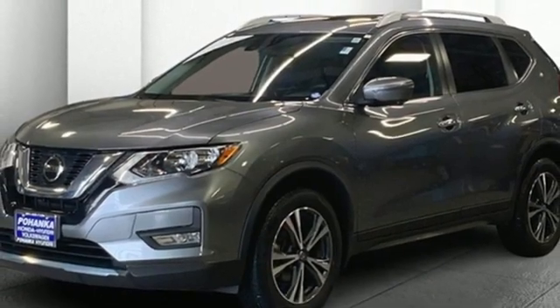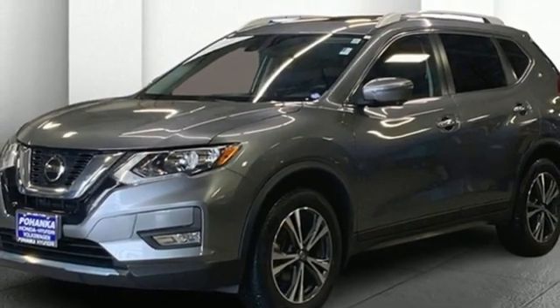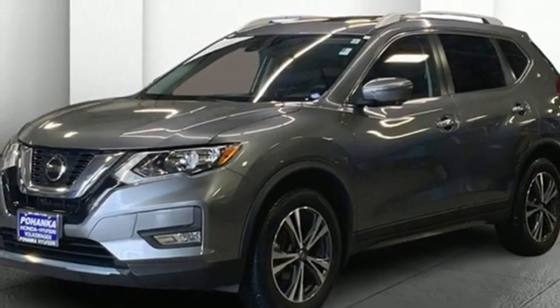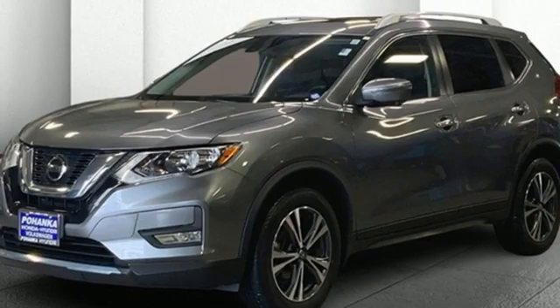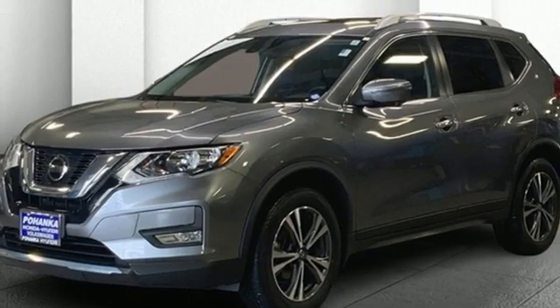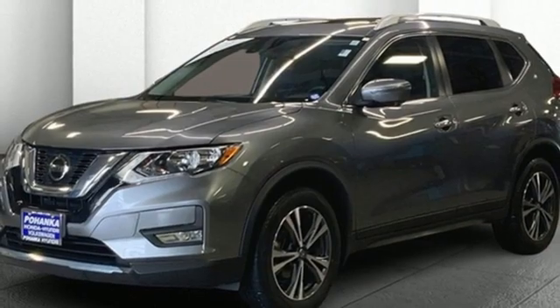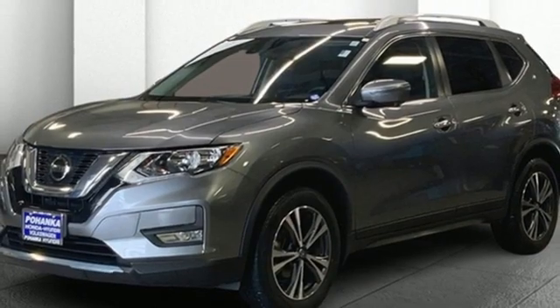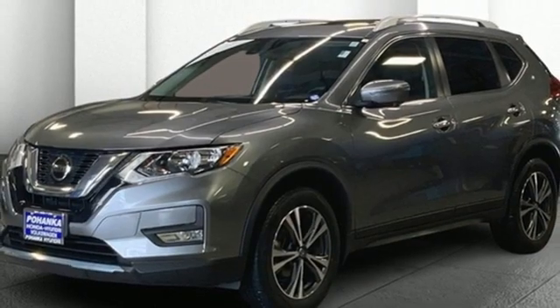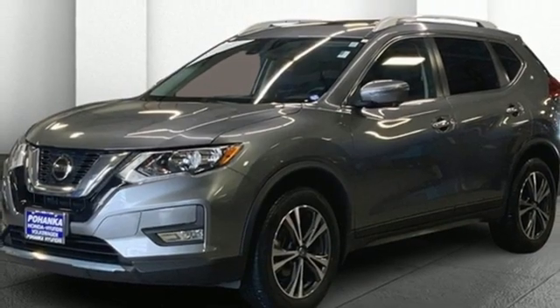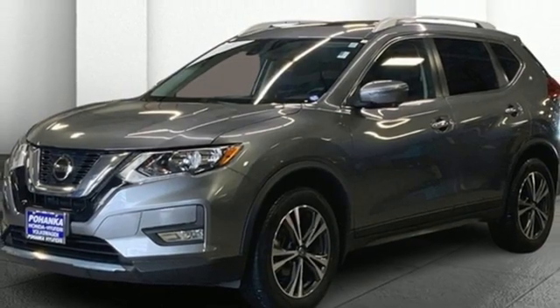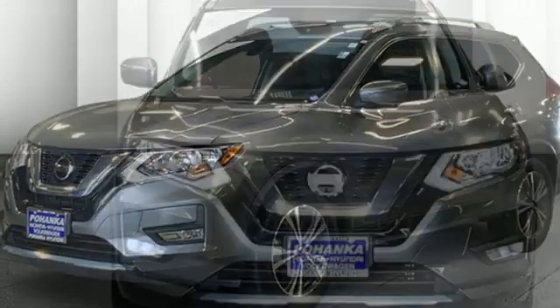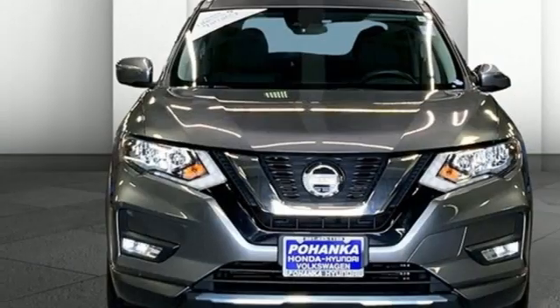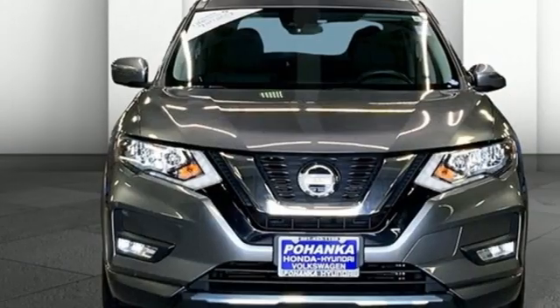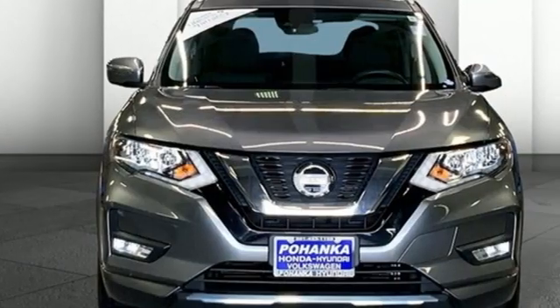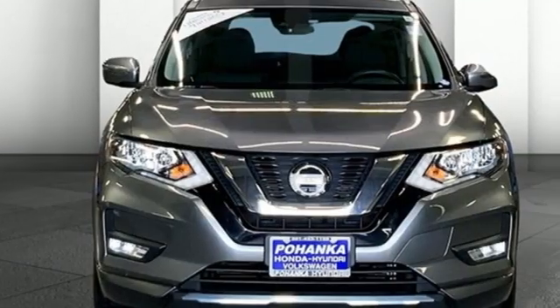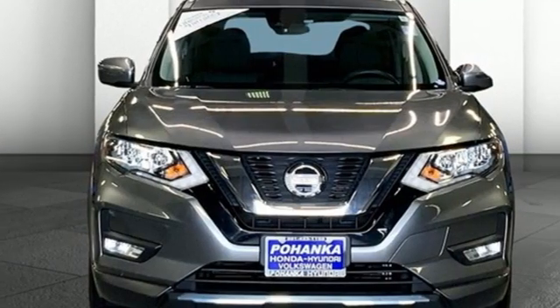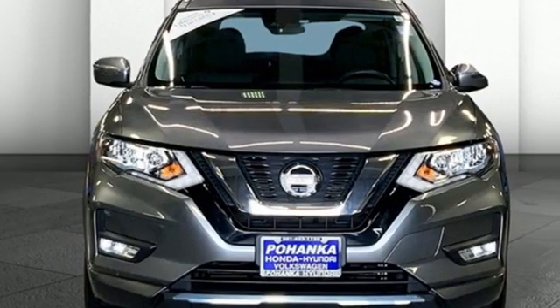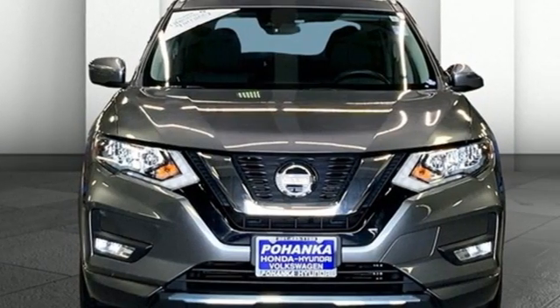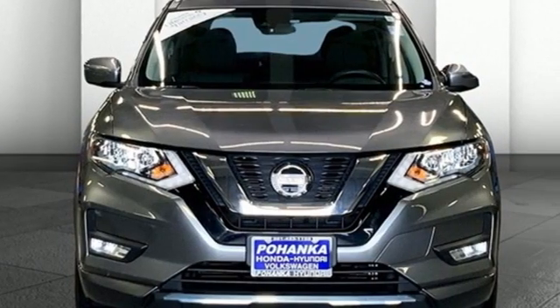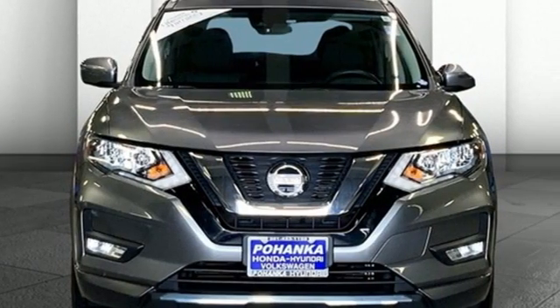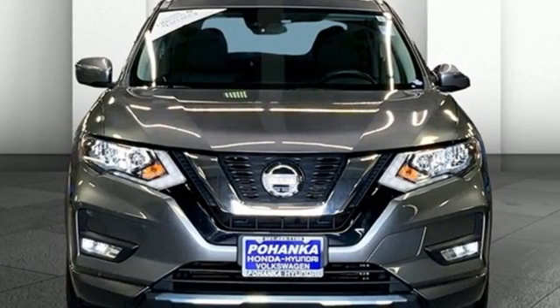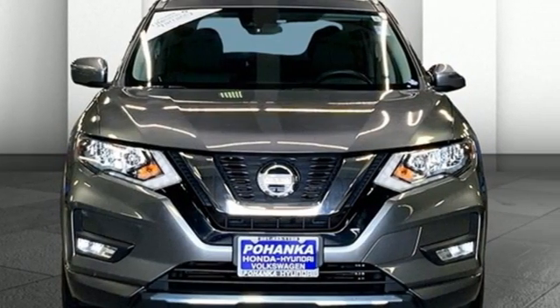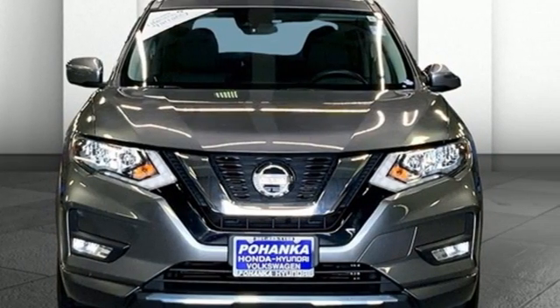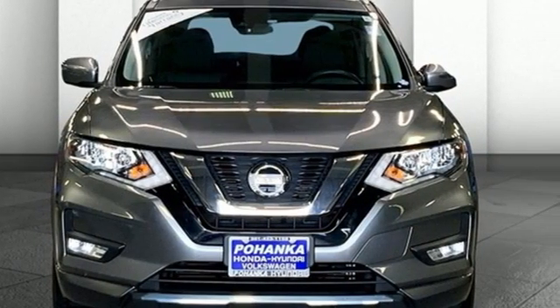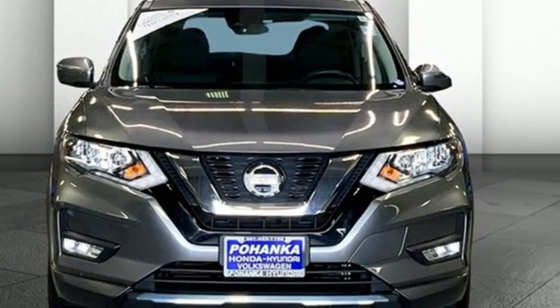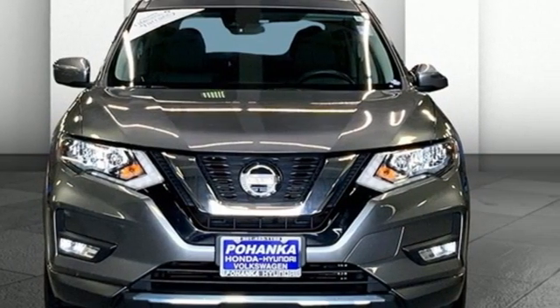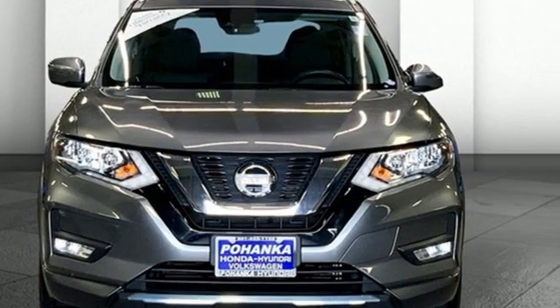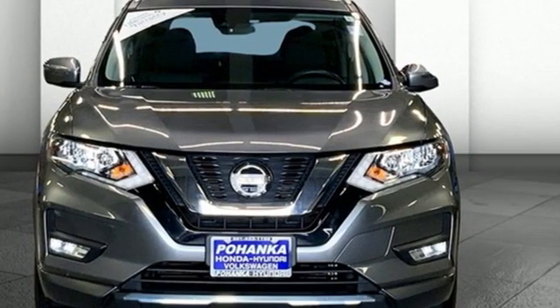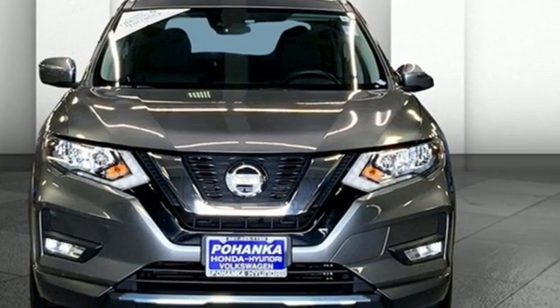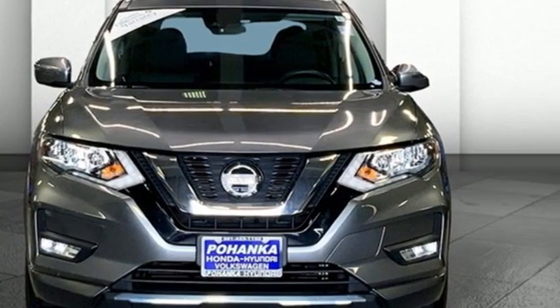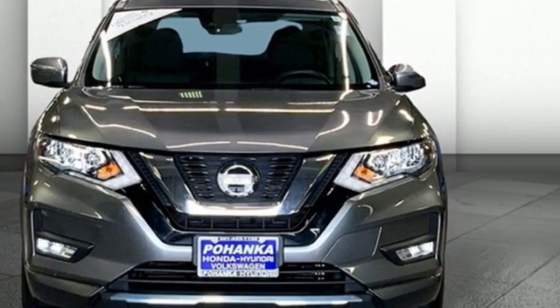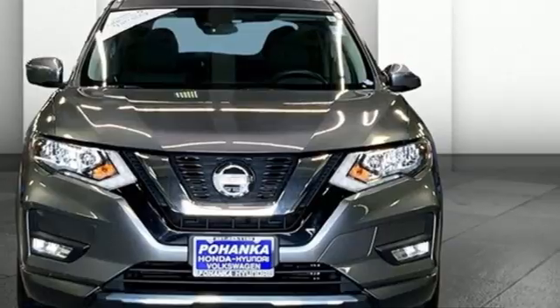Nissan excites the senses so you can enjoy the journey. Driving is believing. Test drive it today.